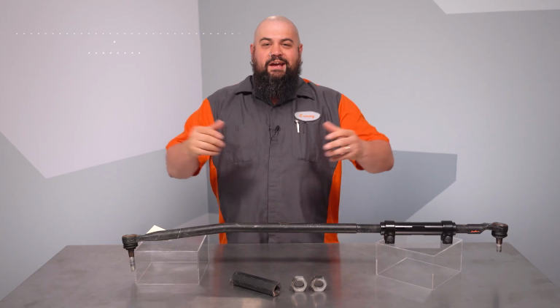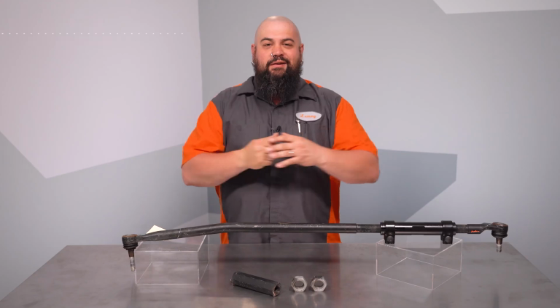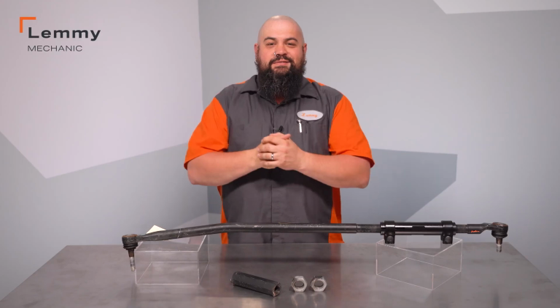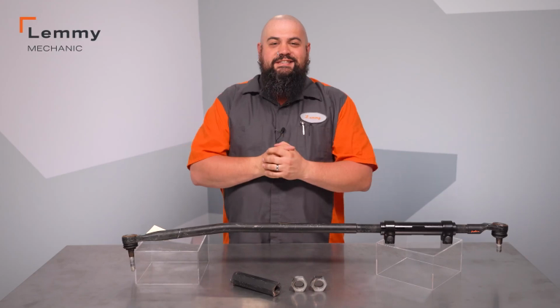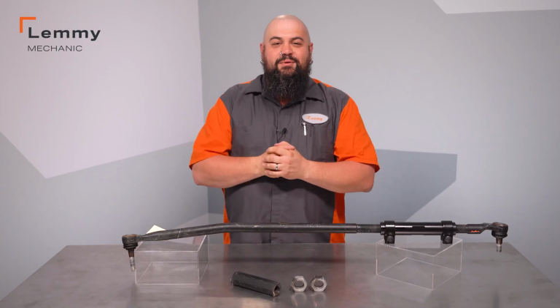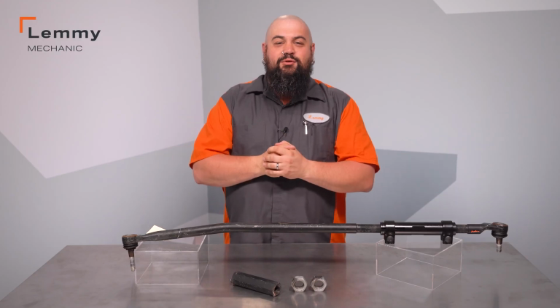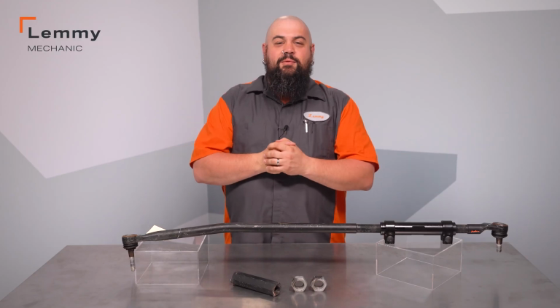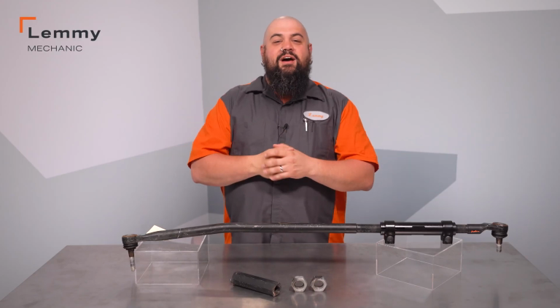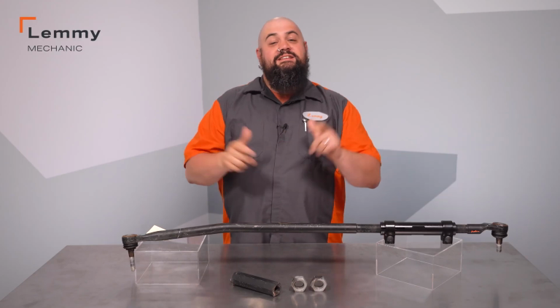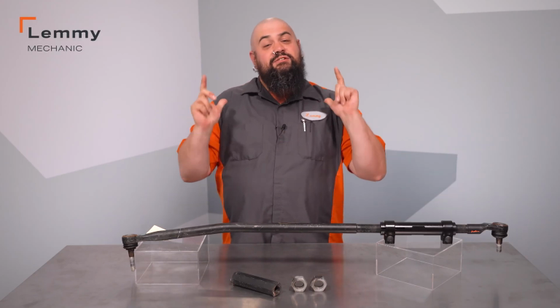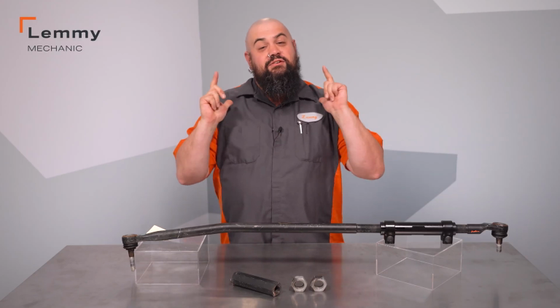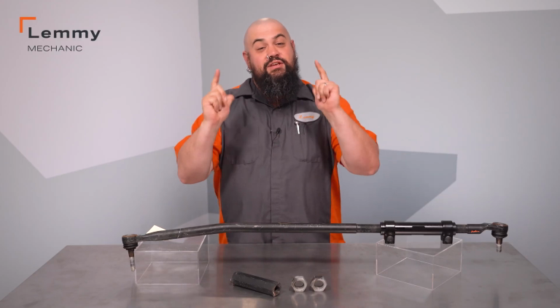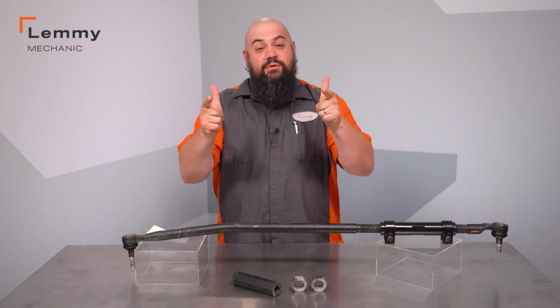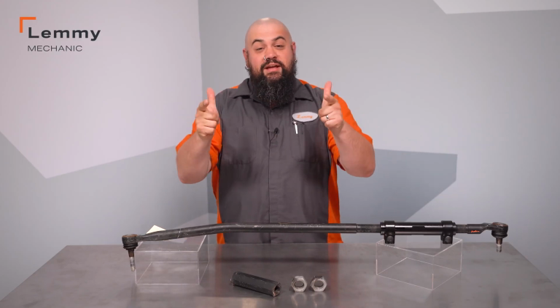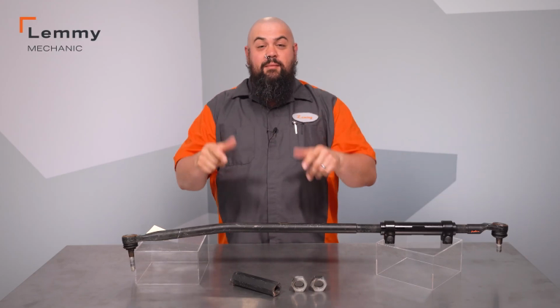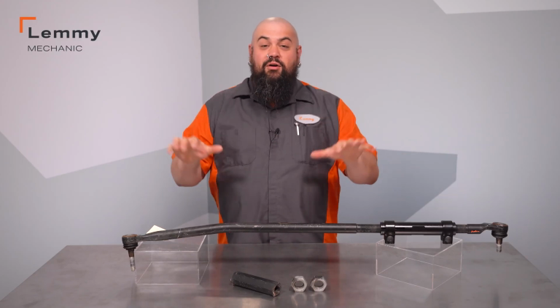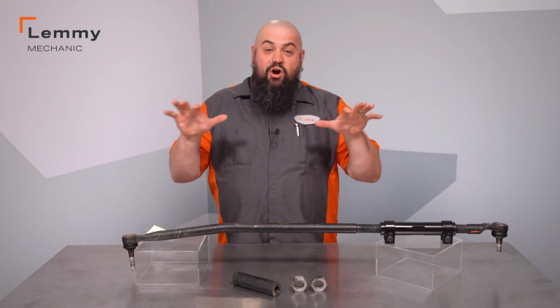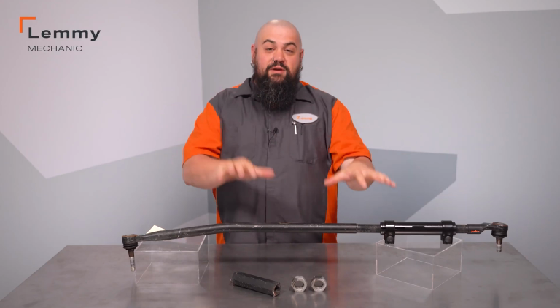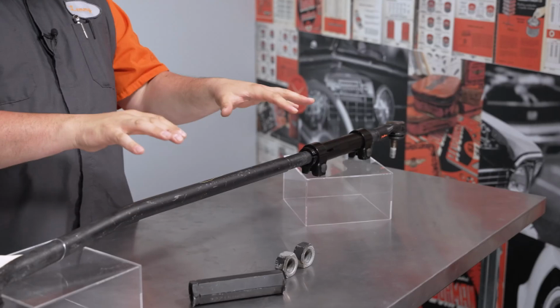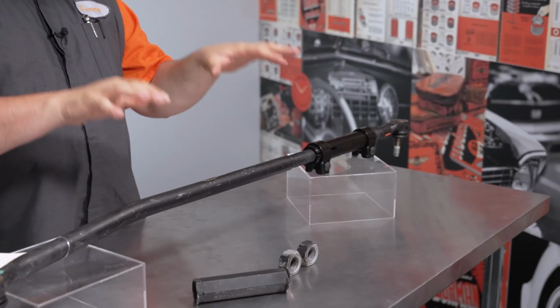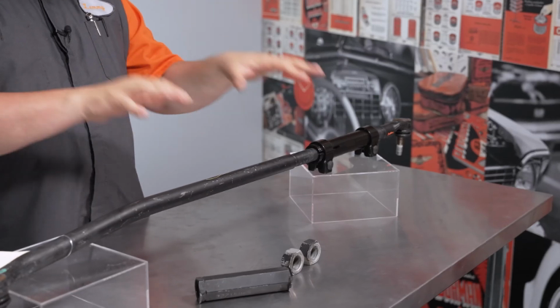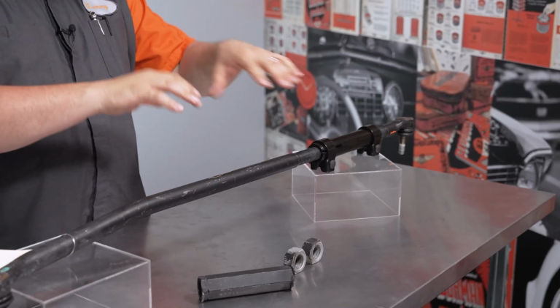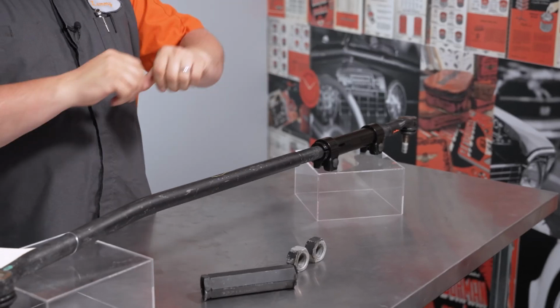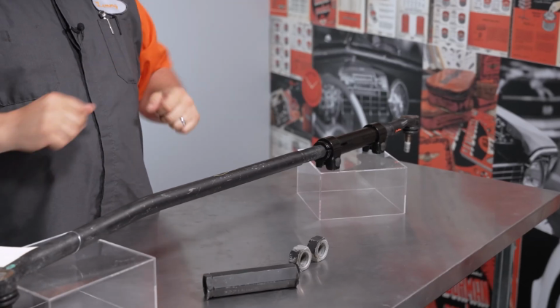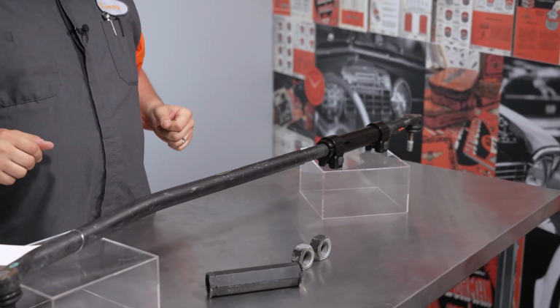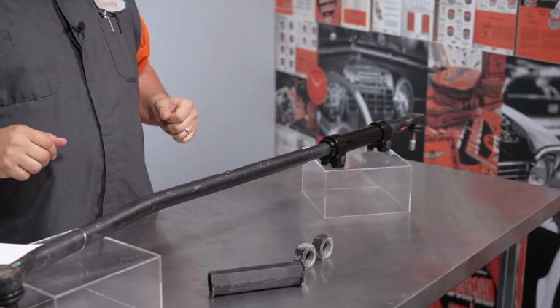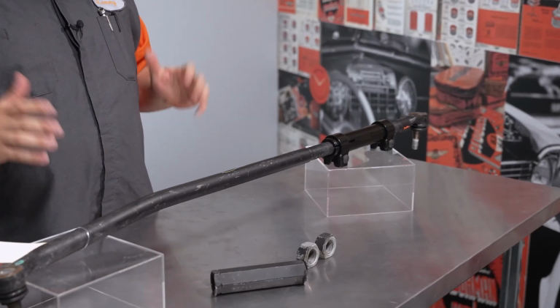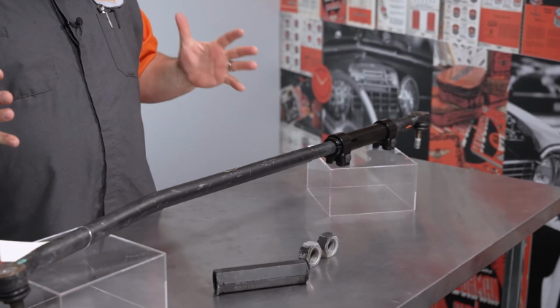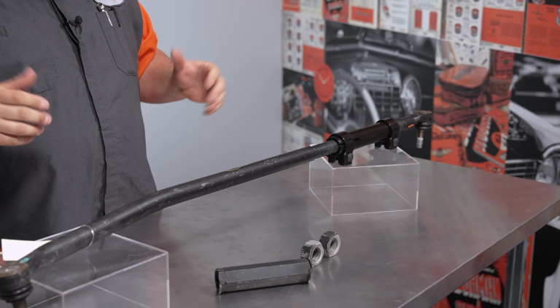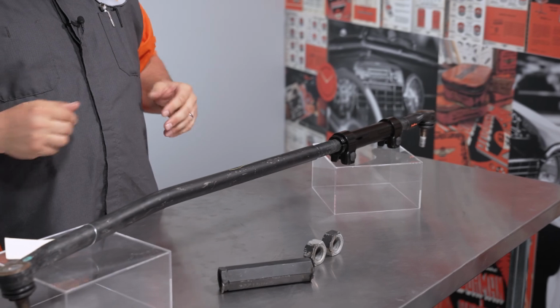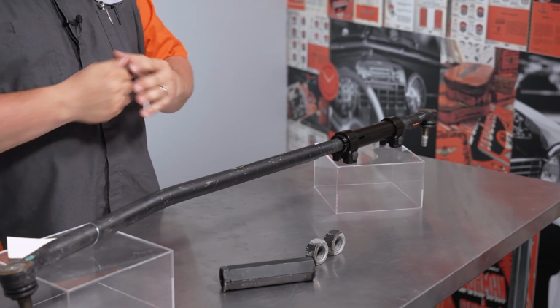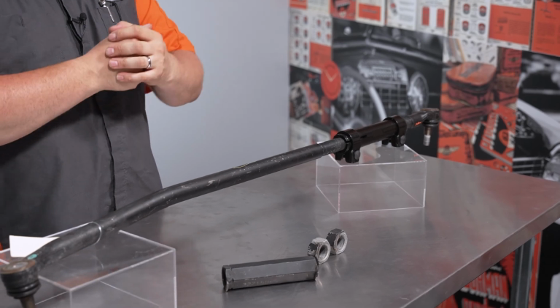Howdy! This is Lemmy with Dorman Products here to talk to you today about our OE Fix Tie Rod Adjuster Sleeve for Ram Trucks.